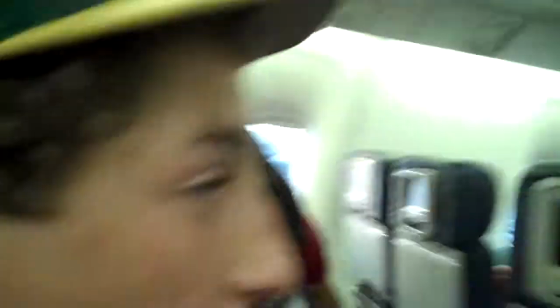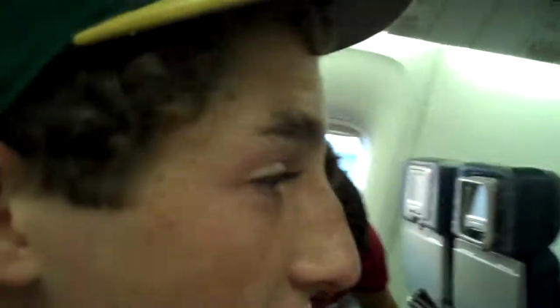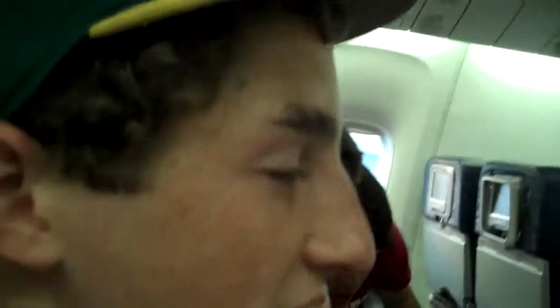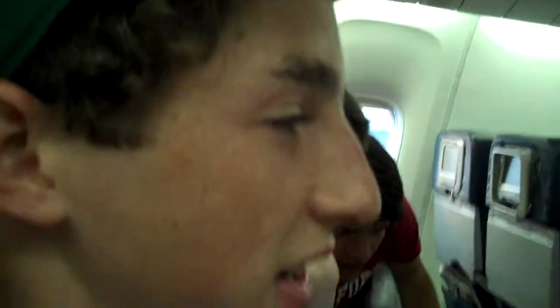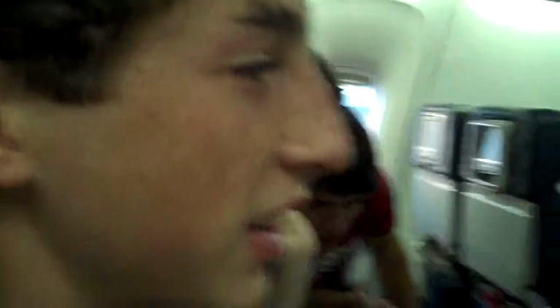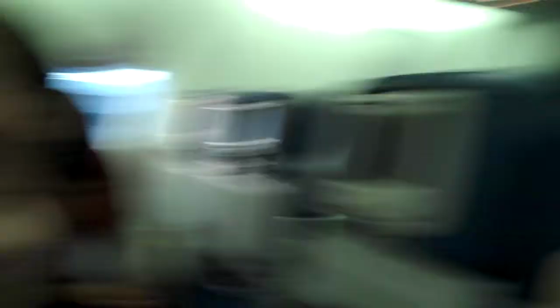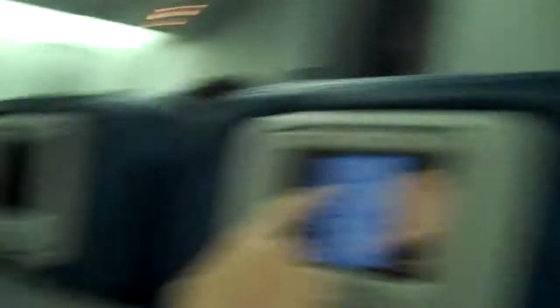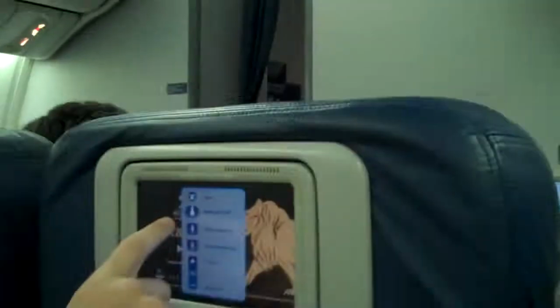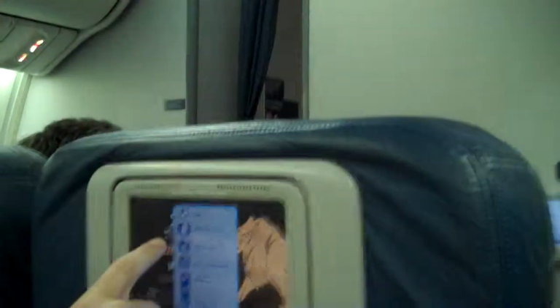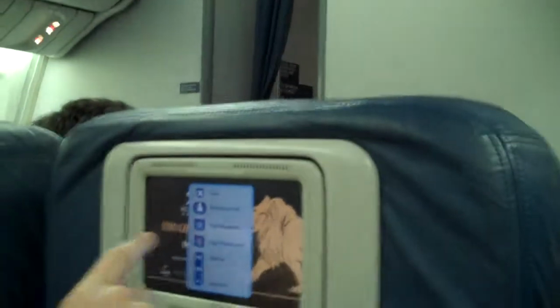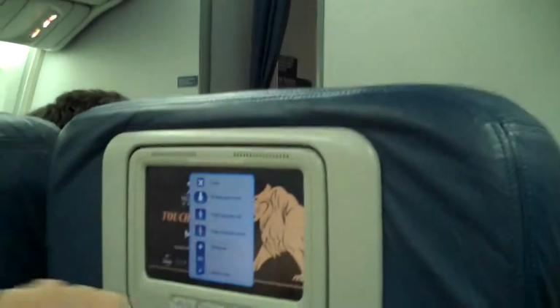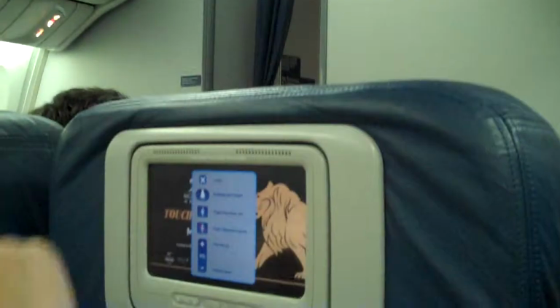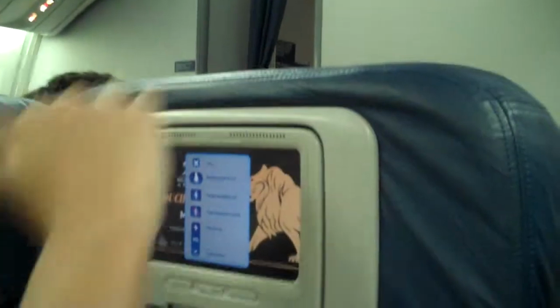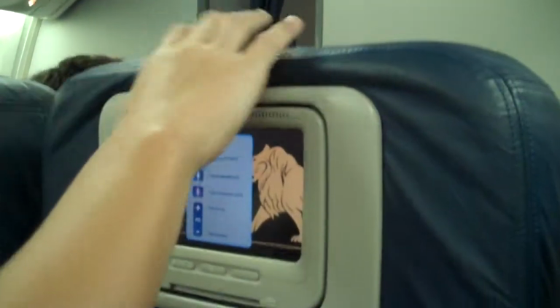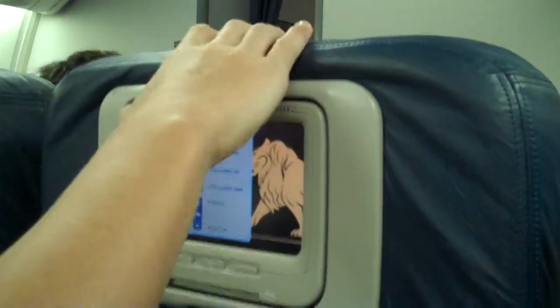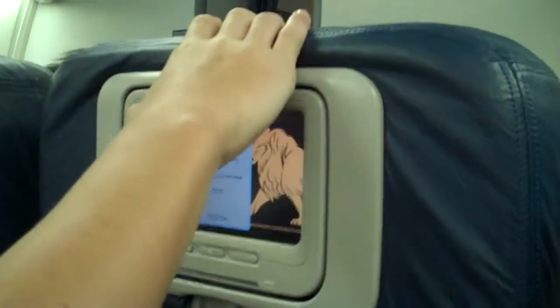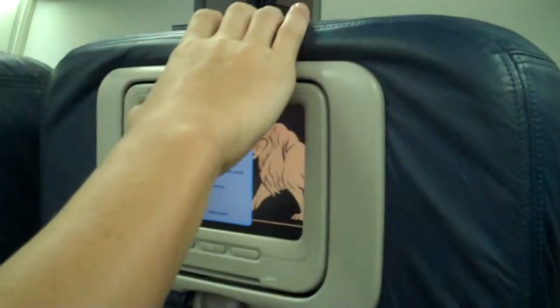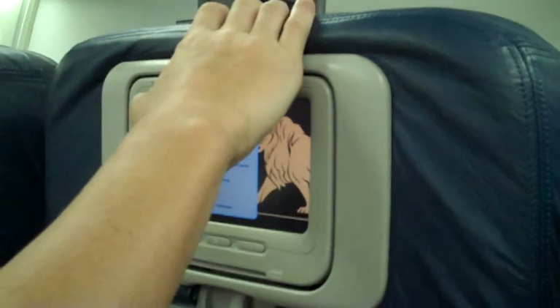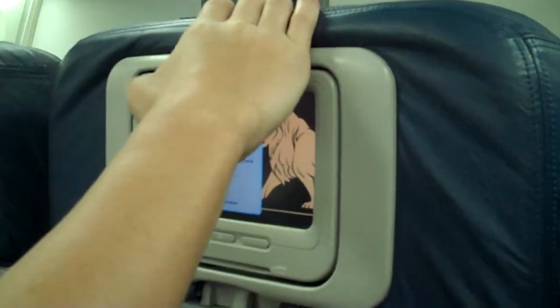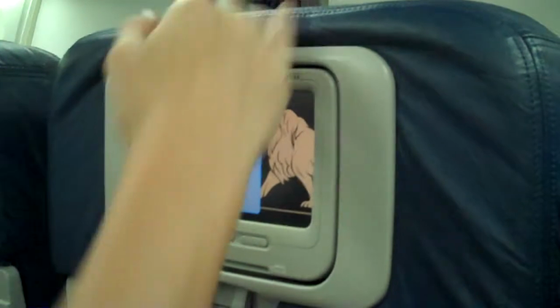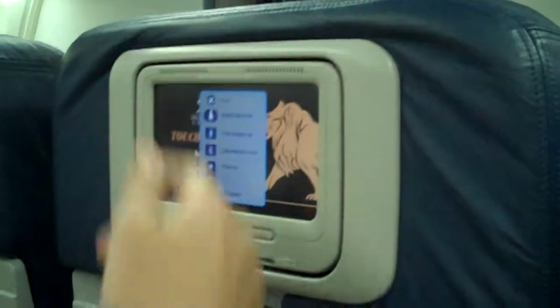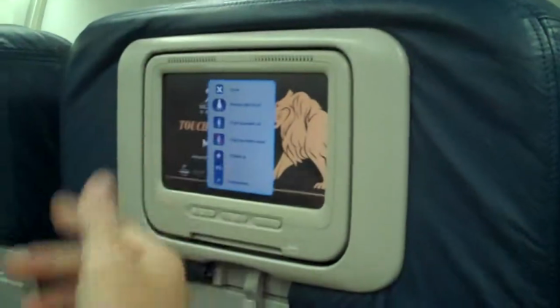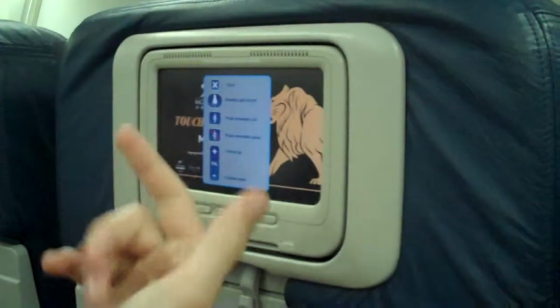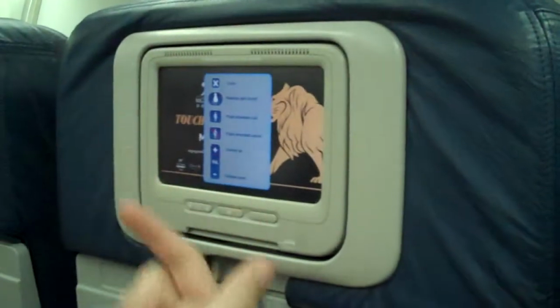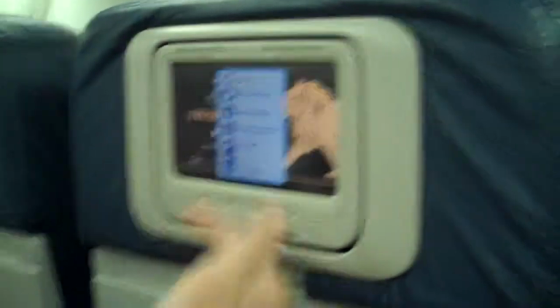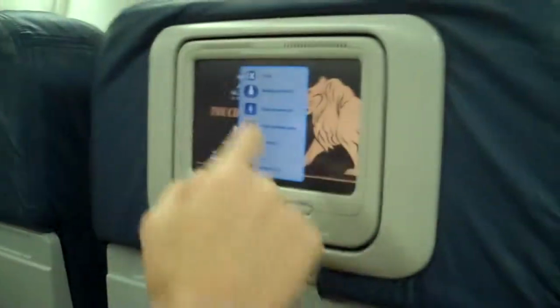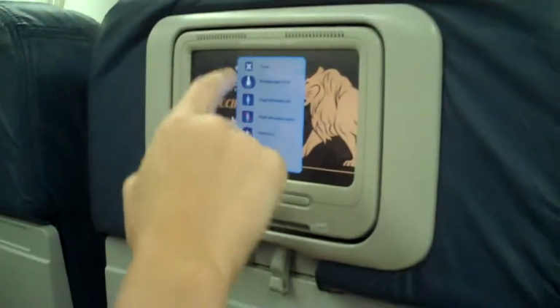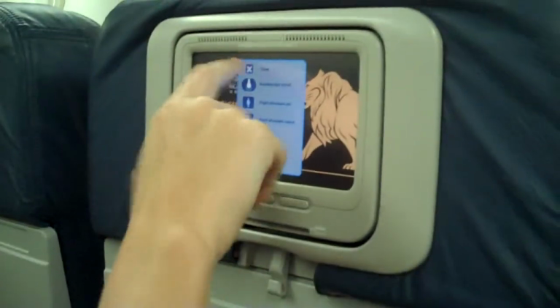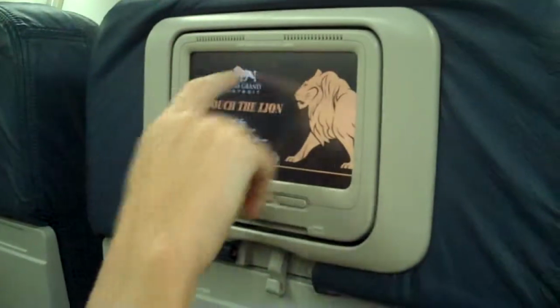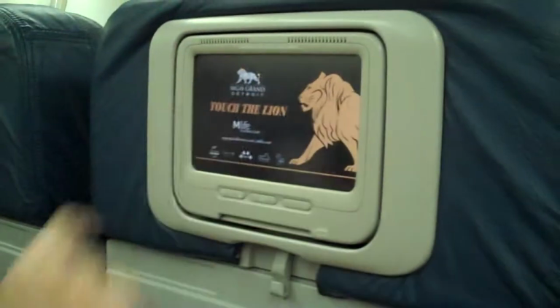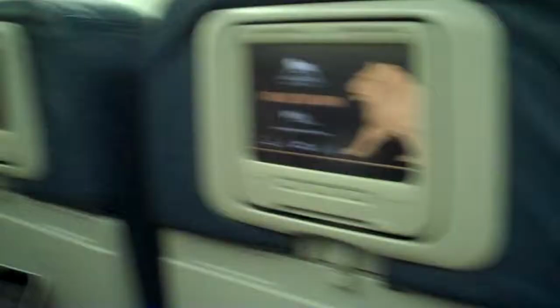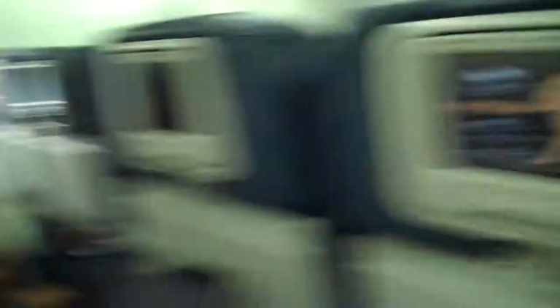And then you hit — actually, that's the flight attendant button. I'm never going to press that right now. I'll just close it.